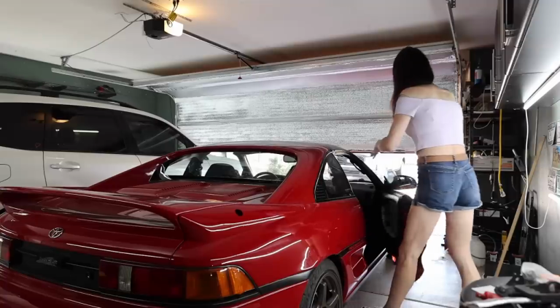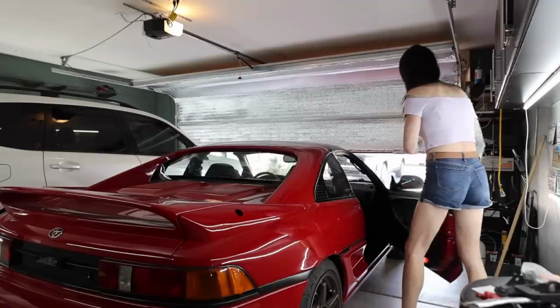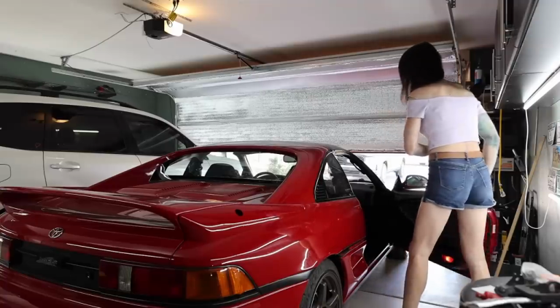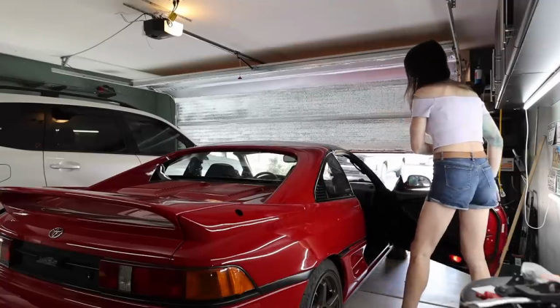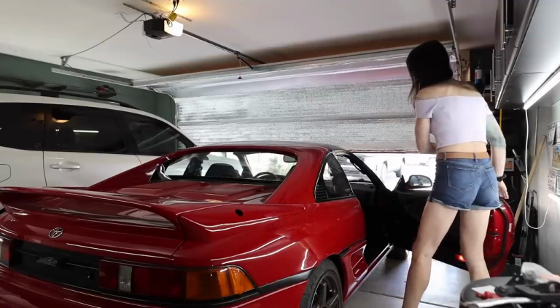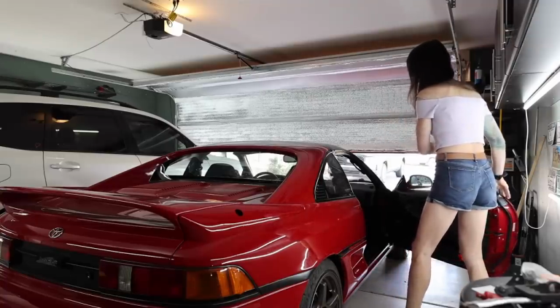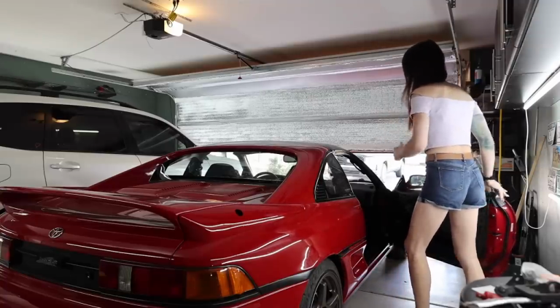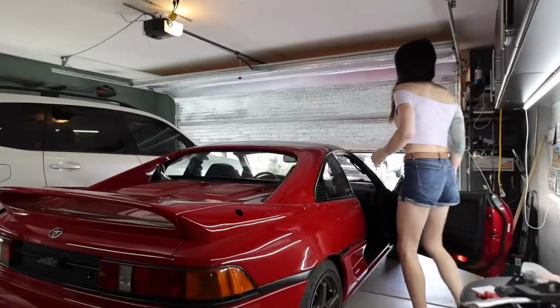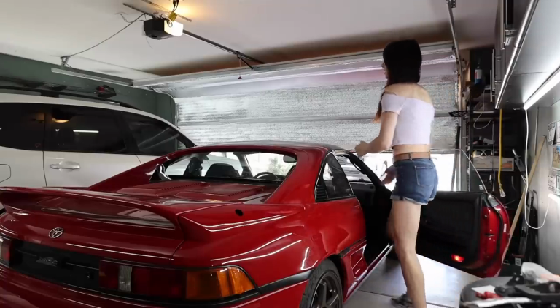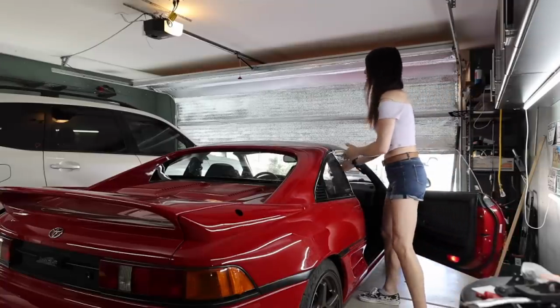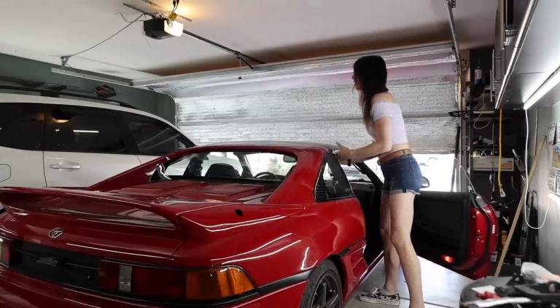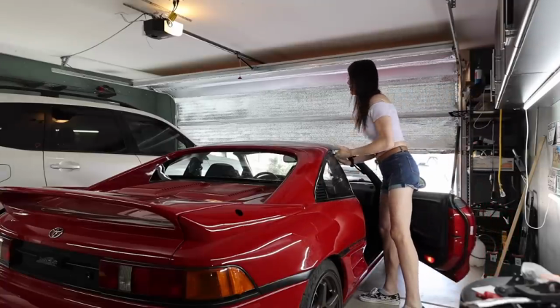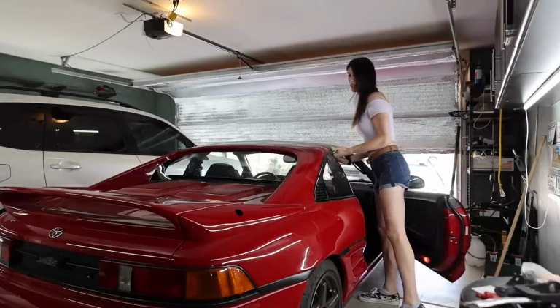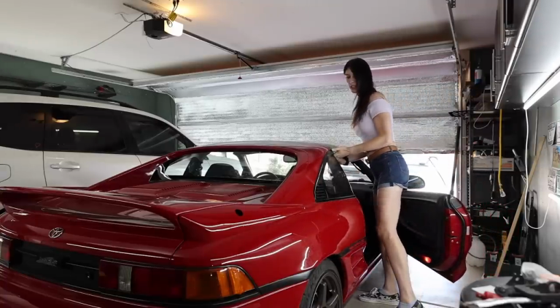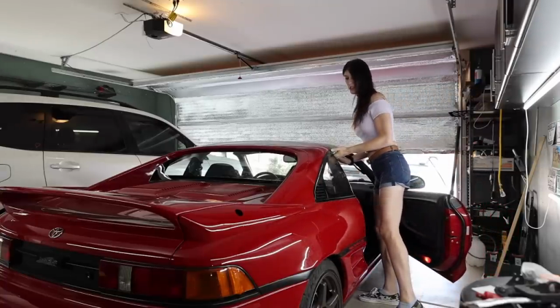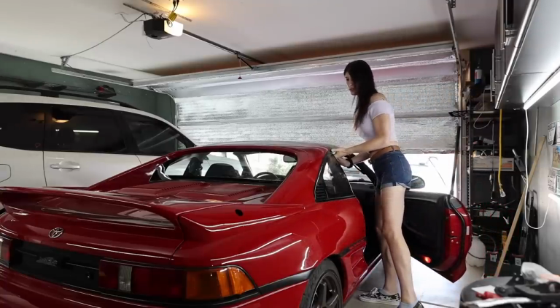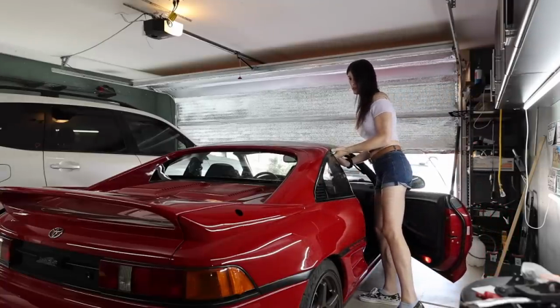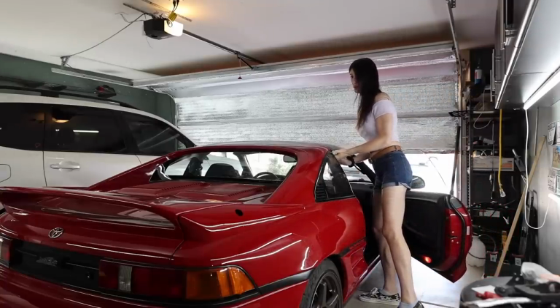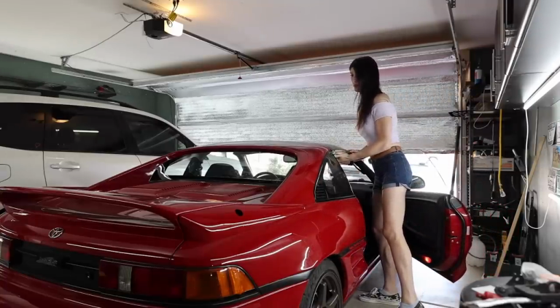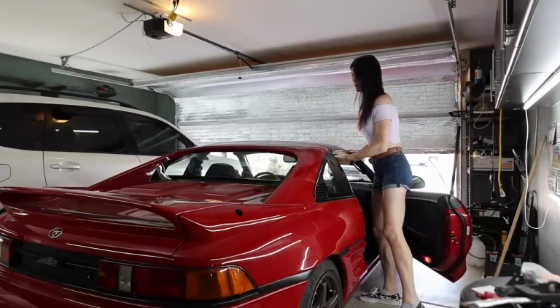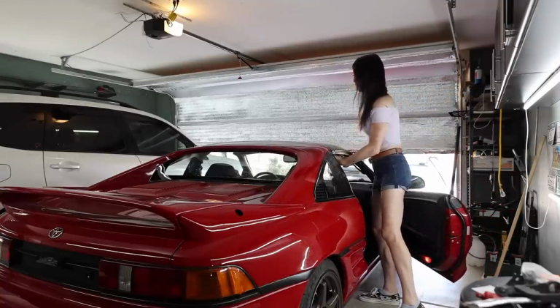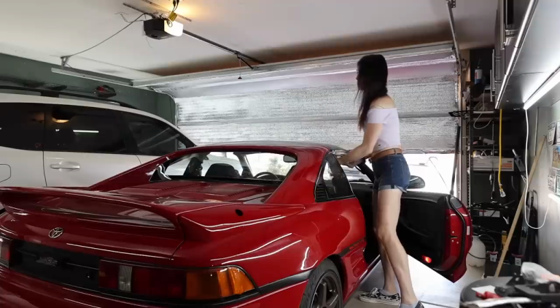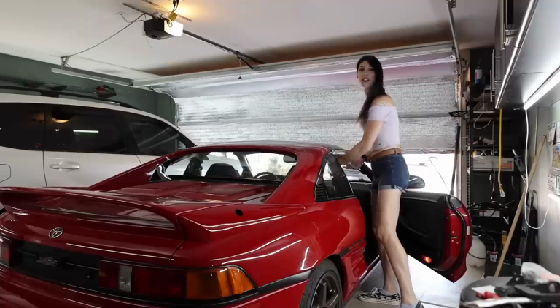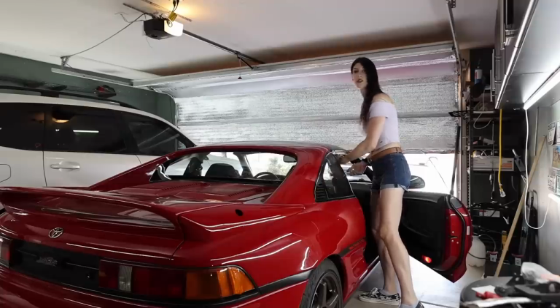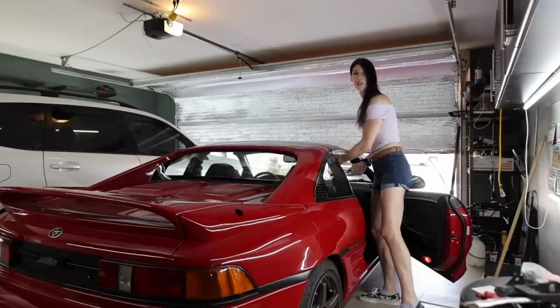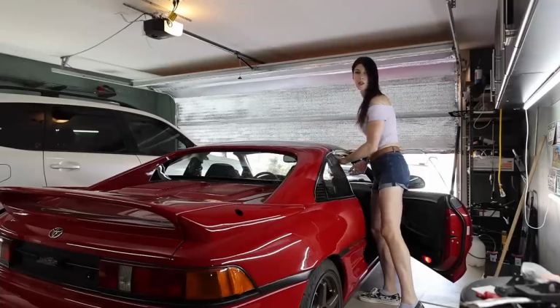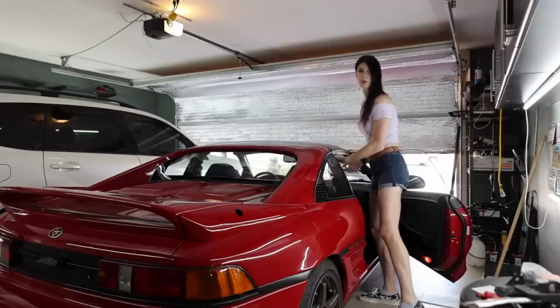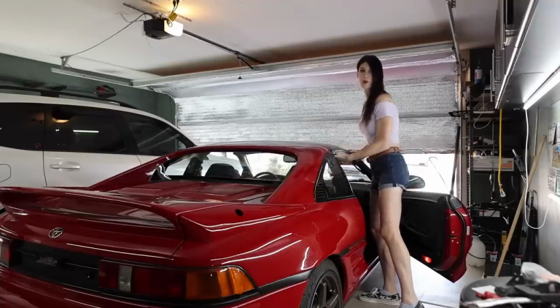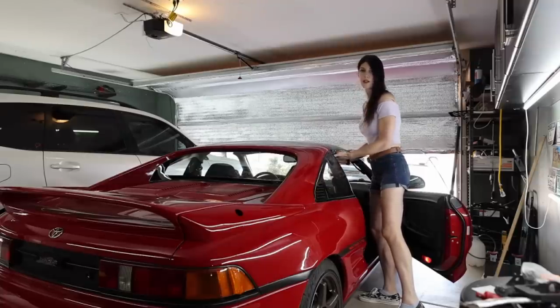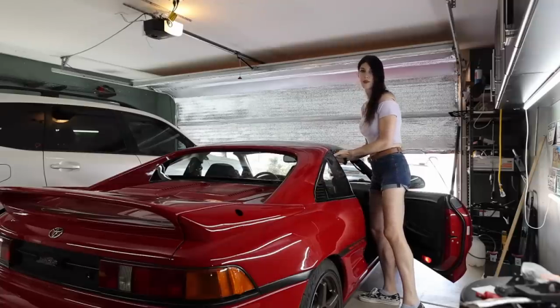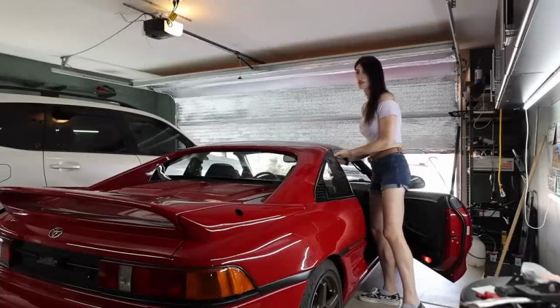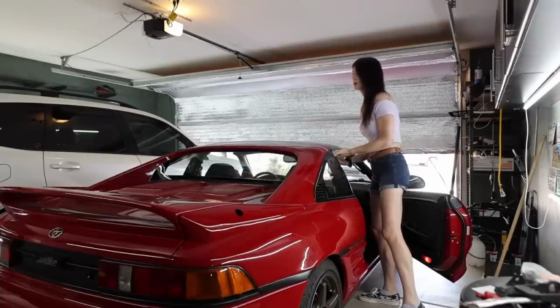I'm going to take off the T-tops just to make it easier. I'm taking off the T-tops because I want to take off the T-tops.